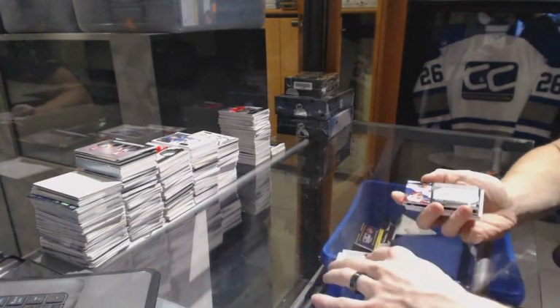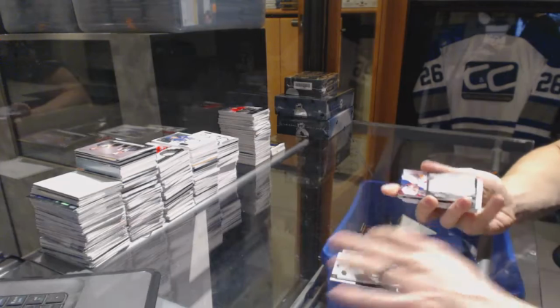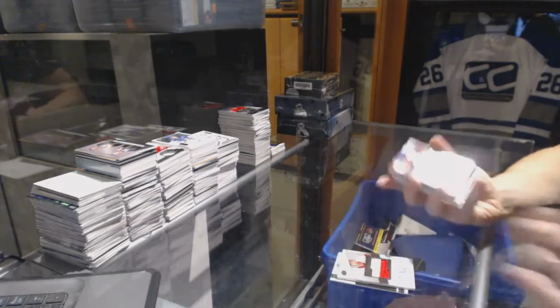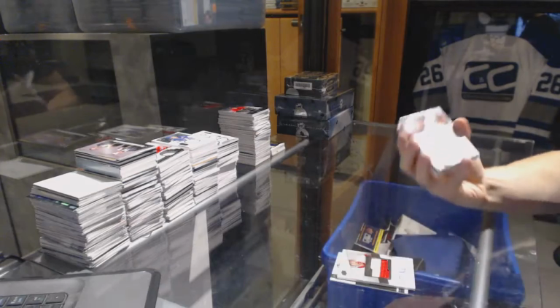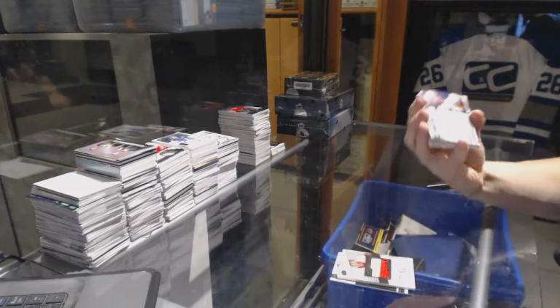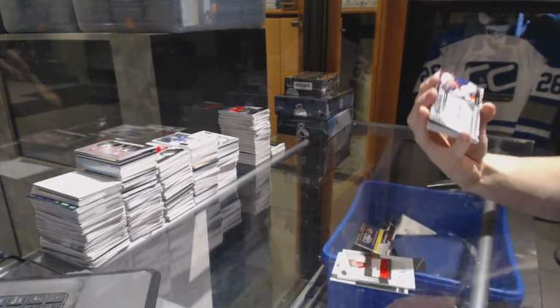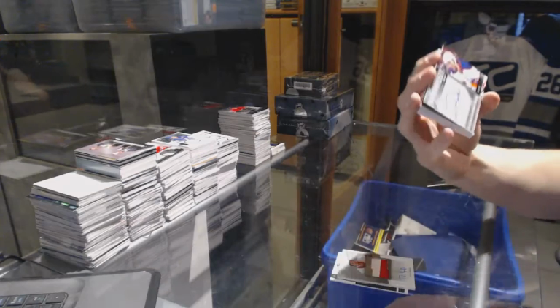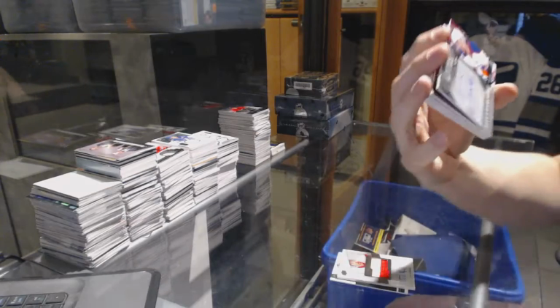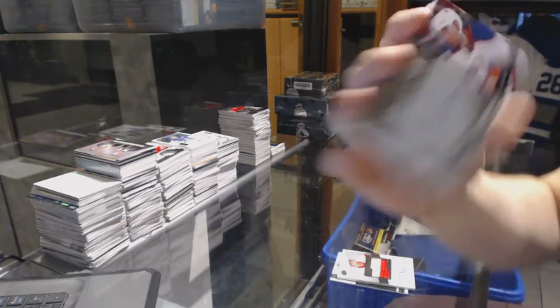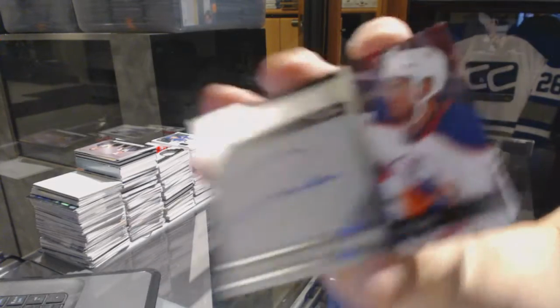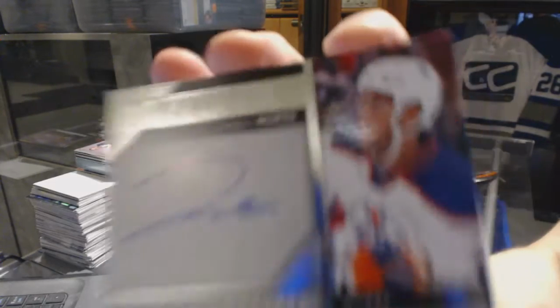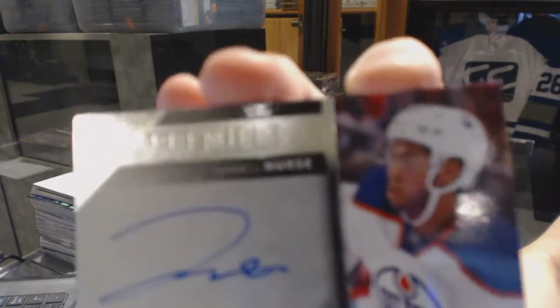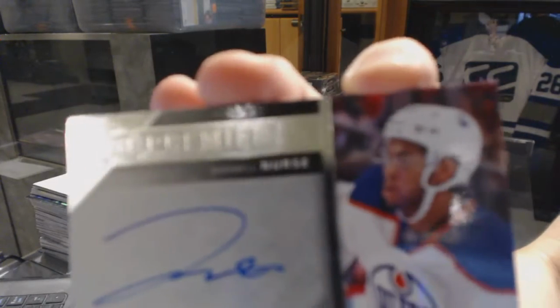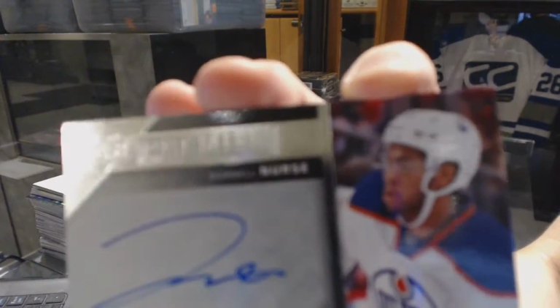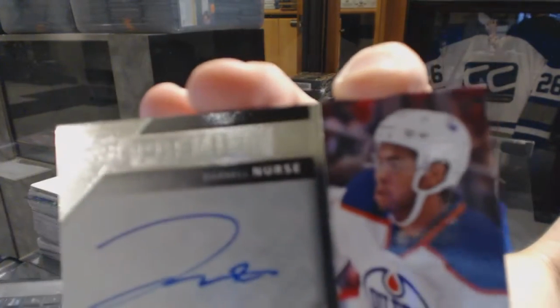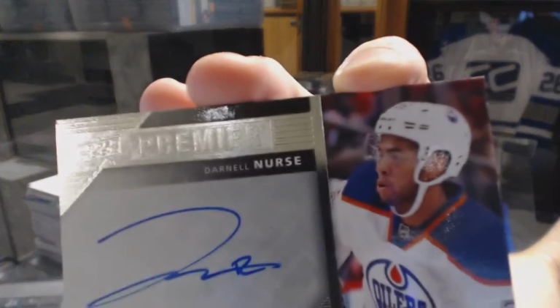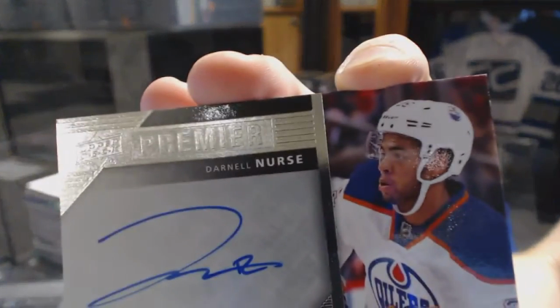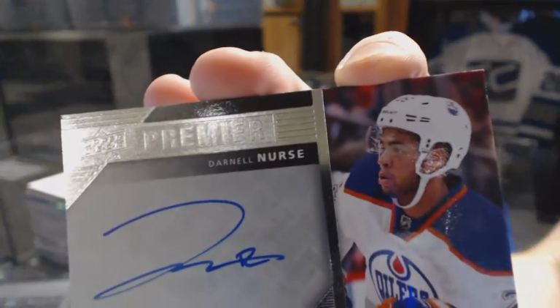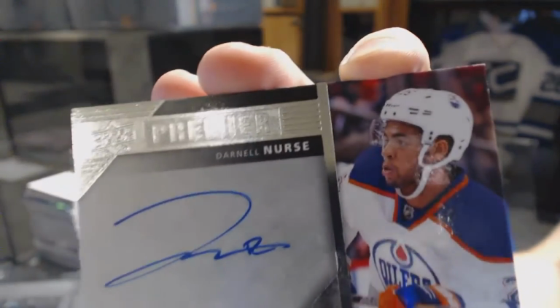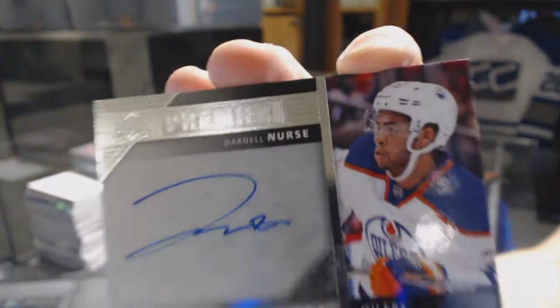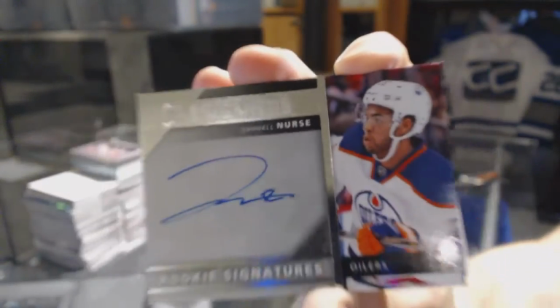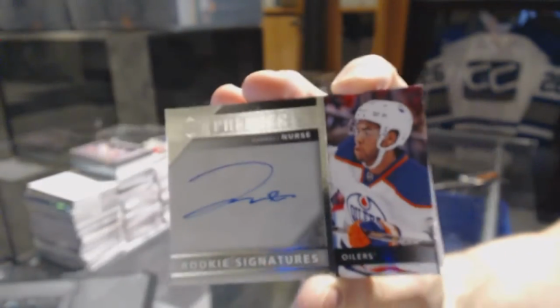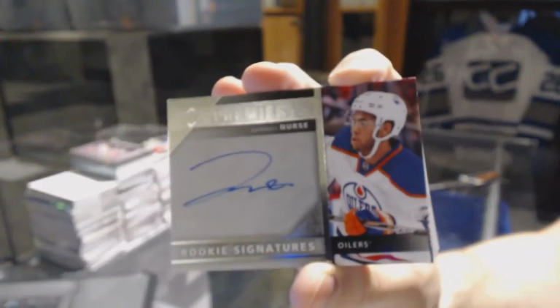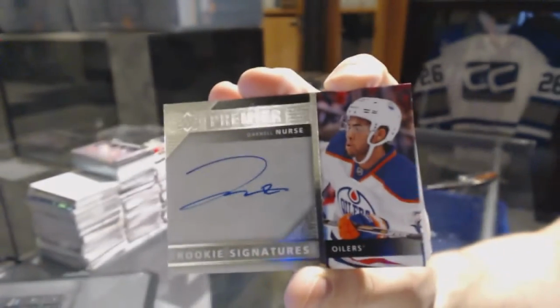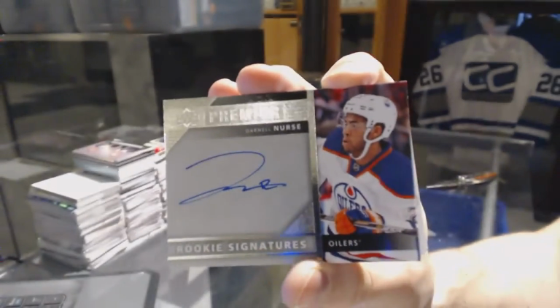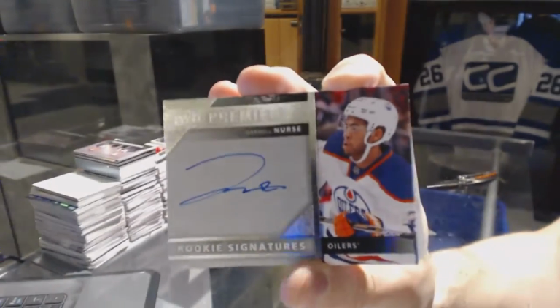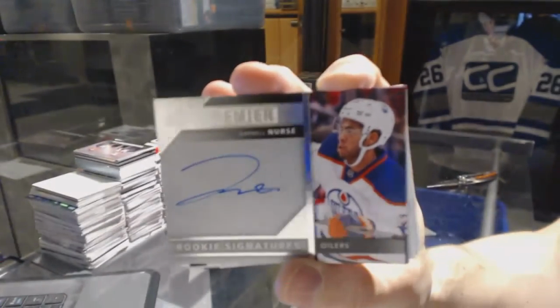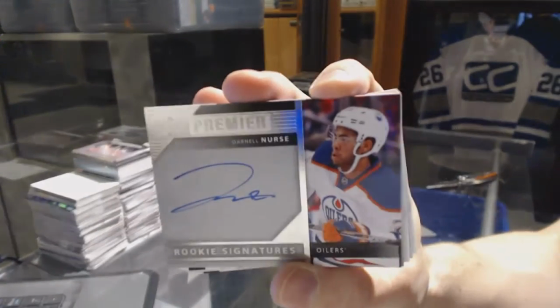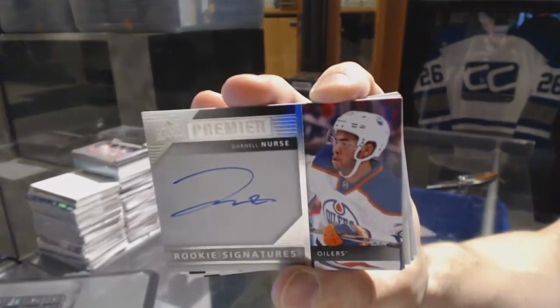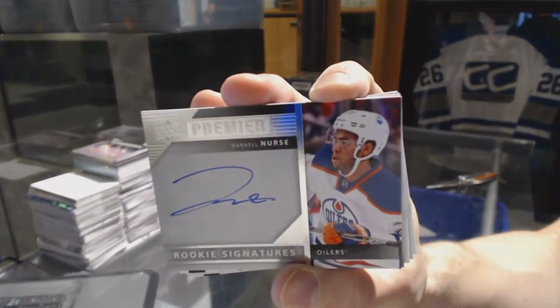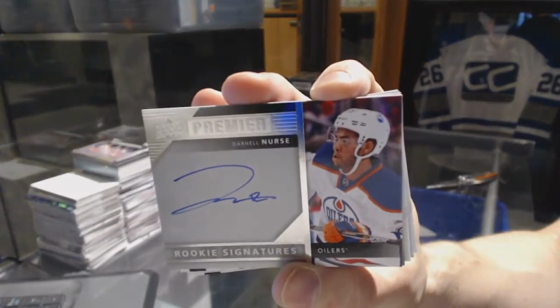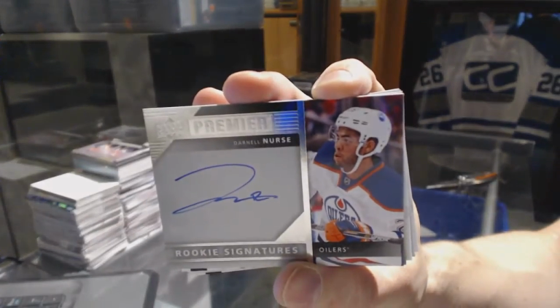We've got a rookie signatures for the Edmonton Oilers, Darnell Nurse.